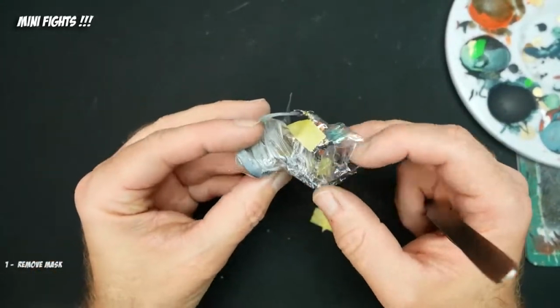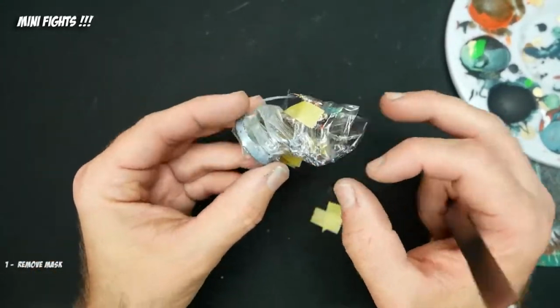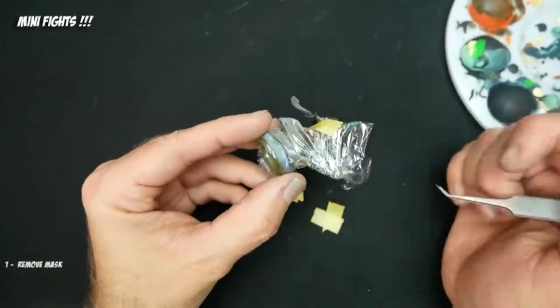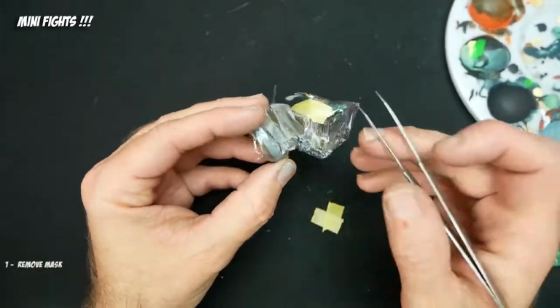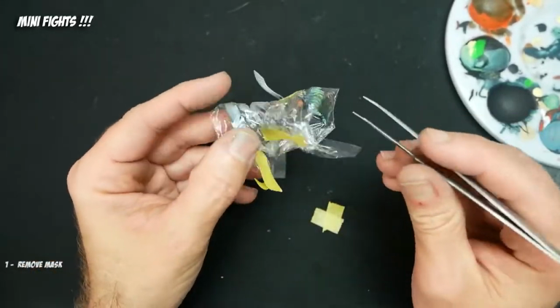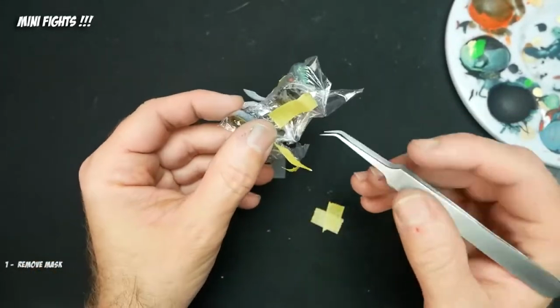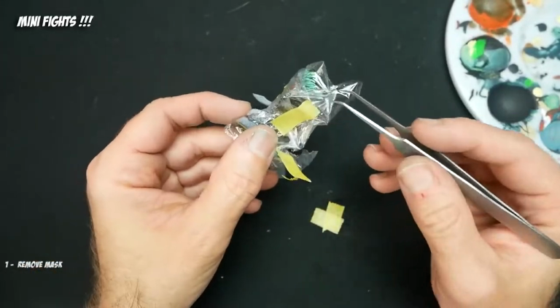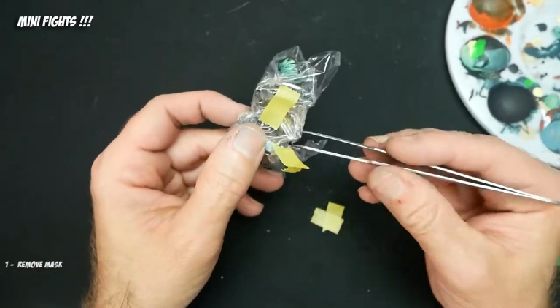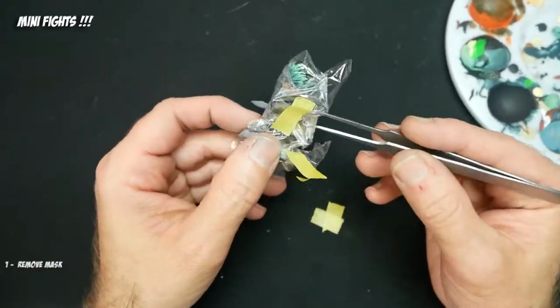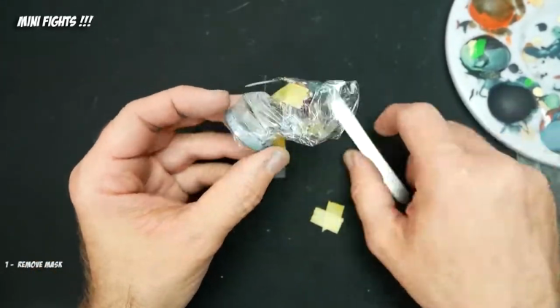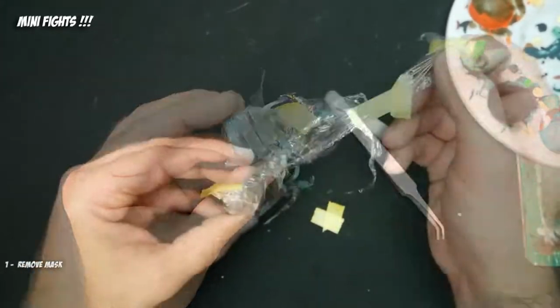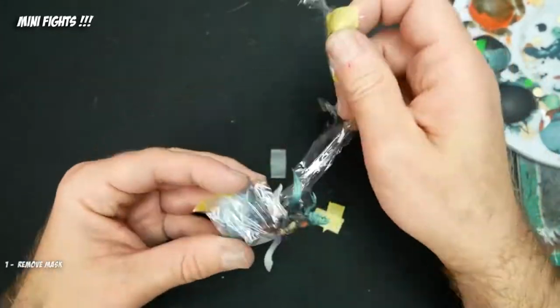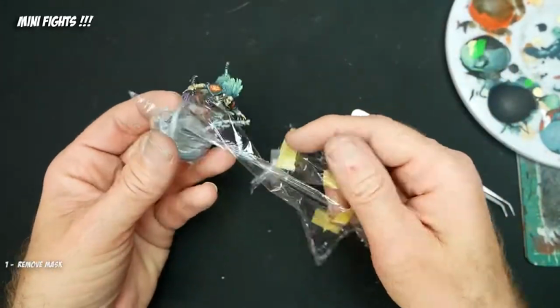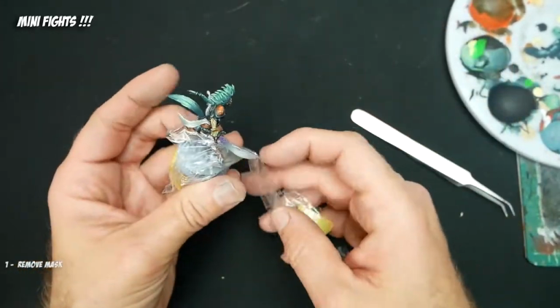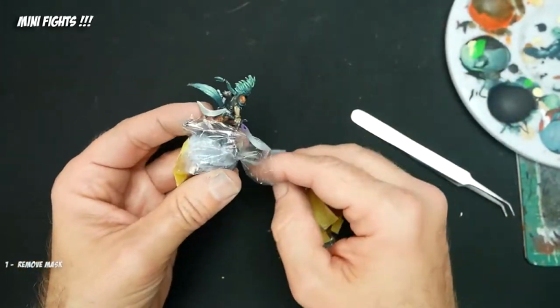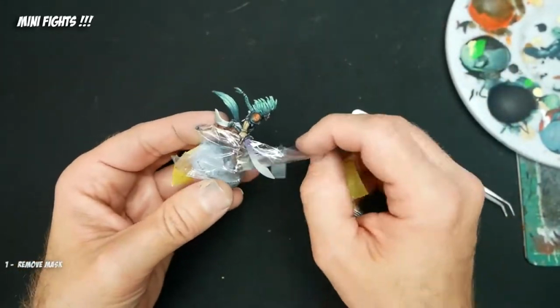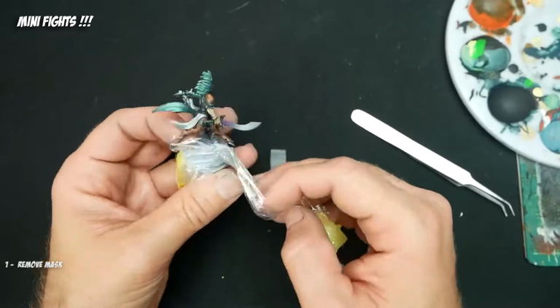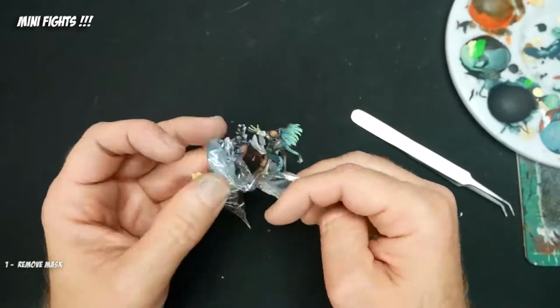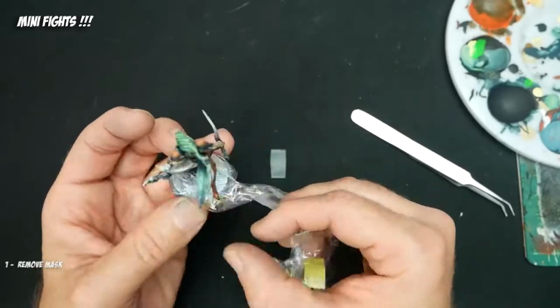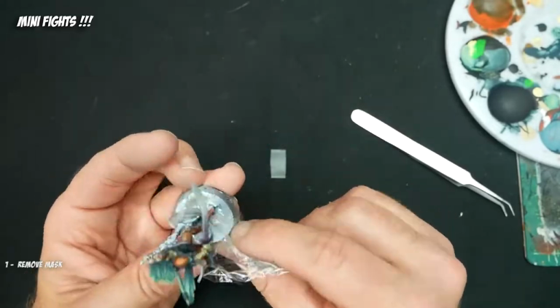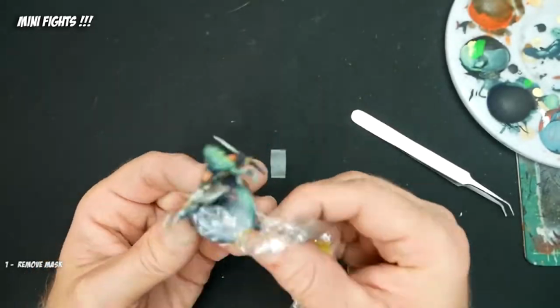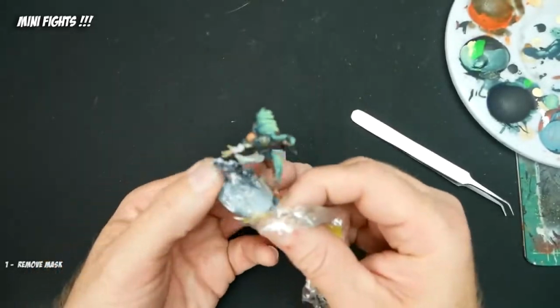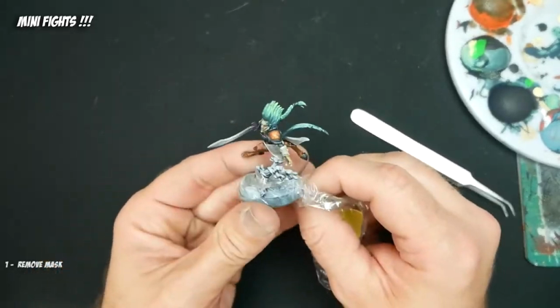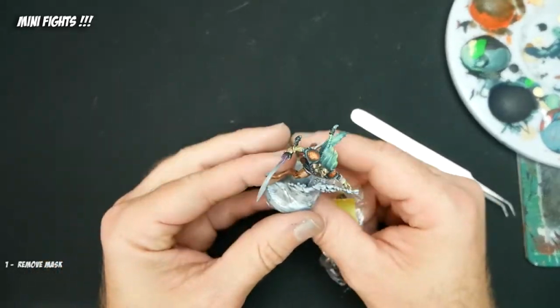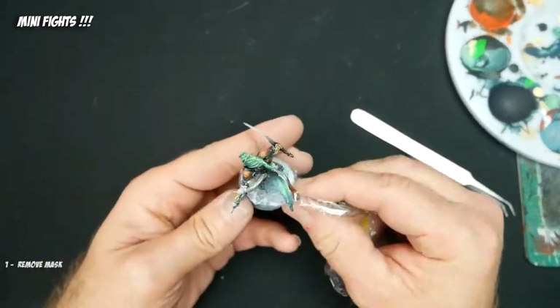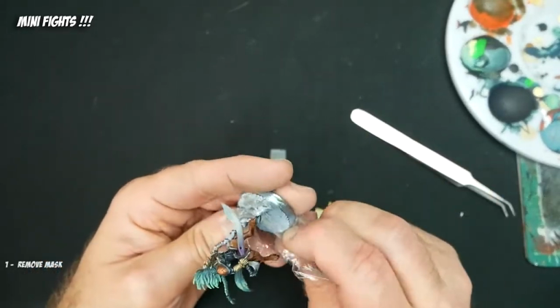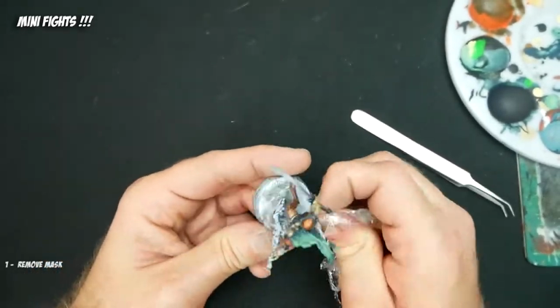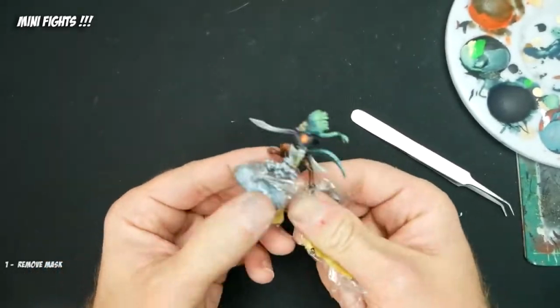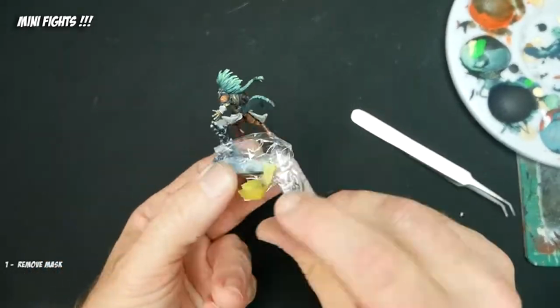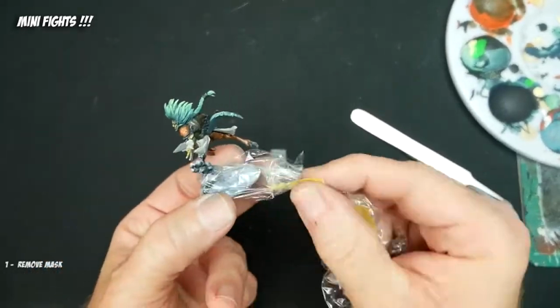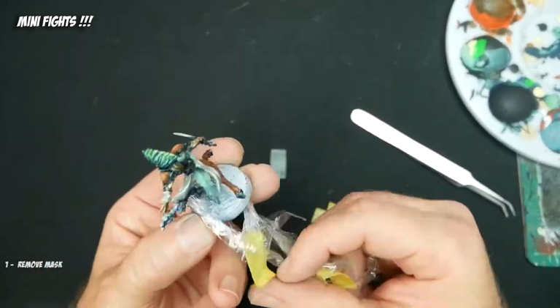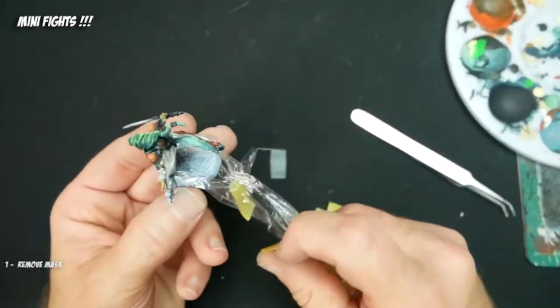Here we are unwrapping this dude like a Christmas present. We get to see our sick vaporwave fades.